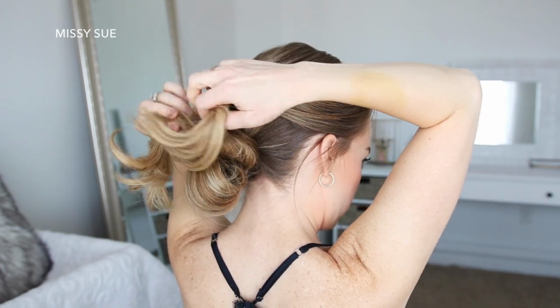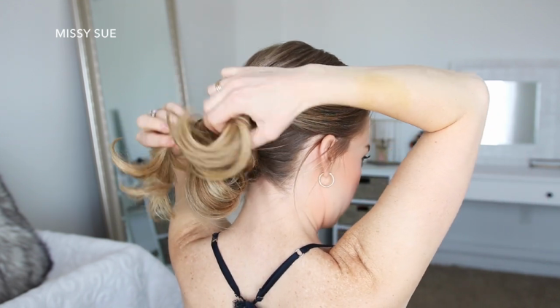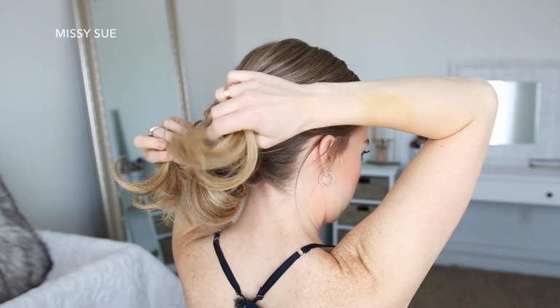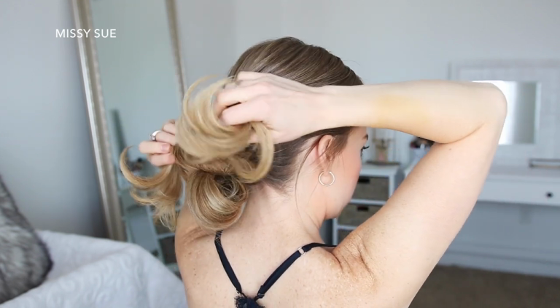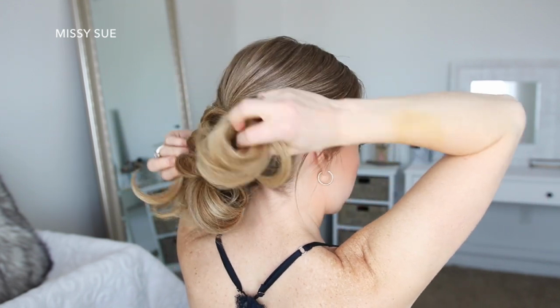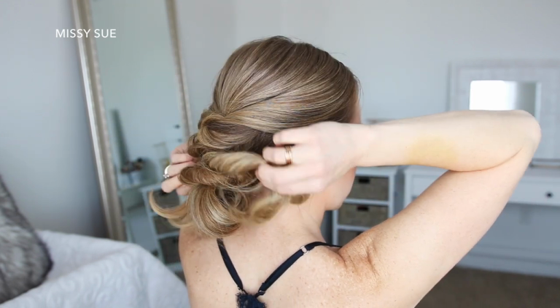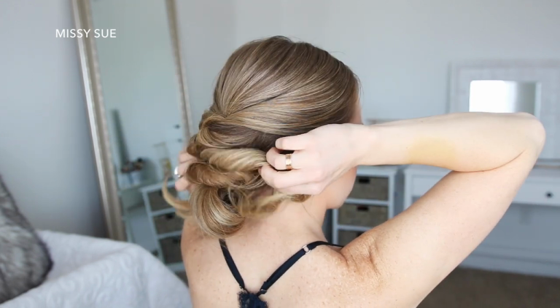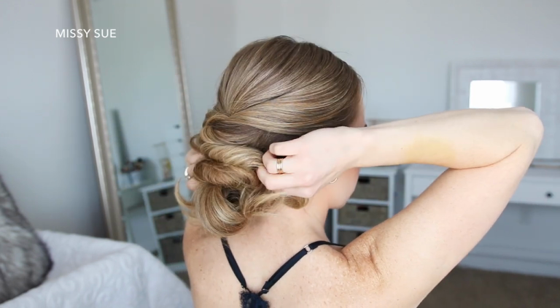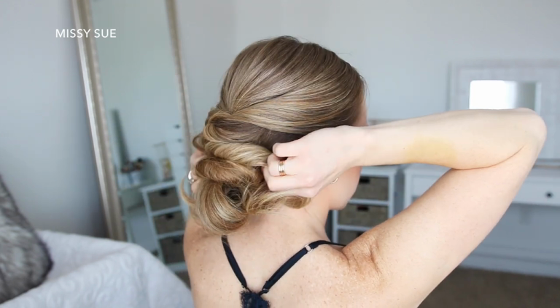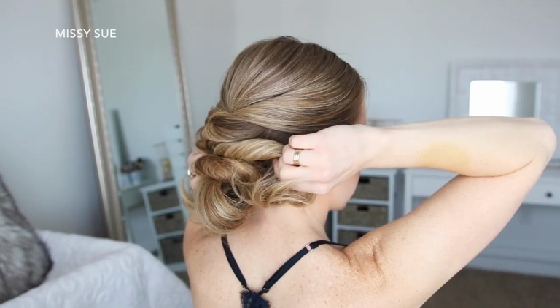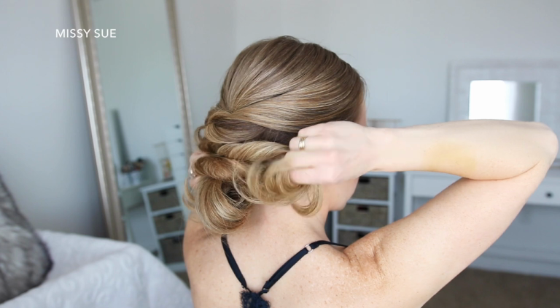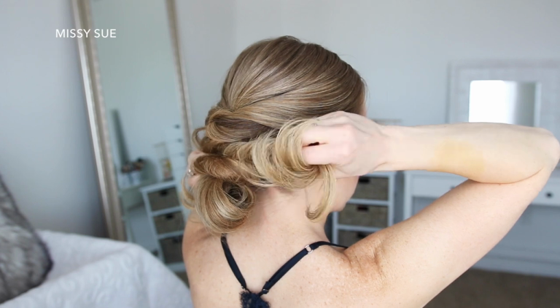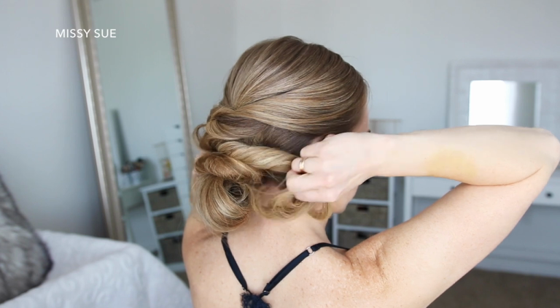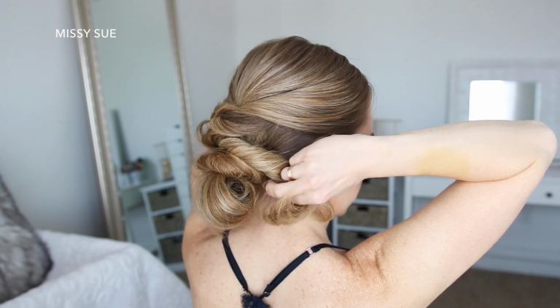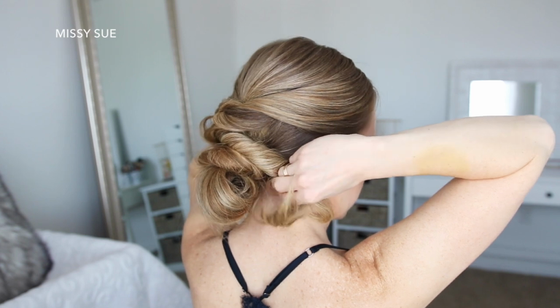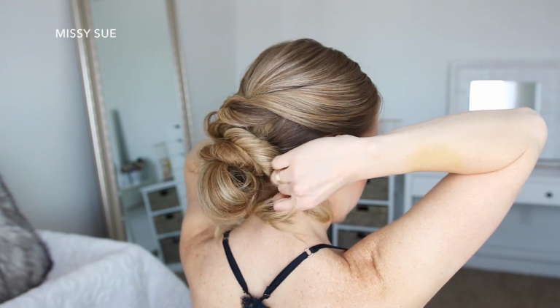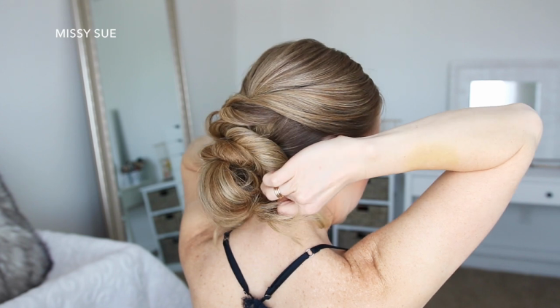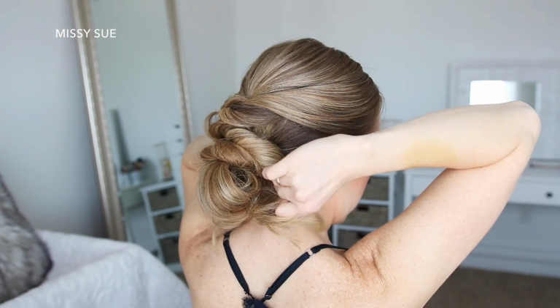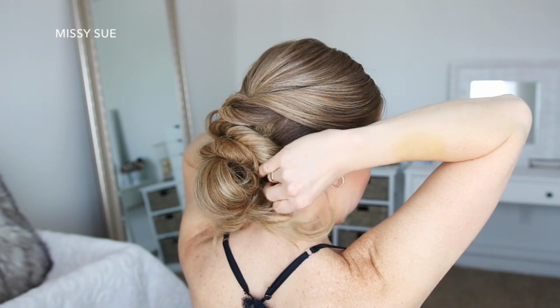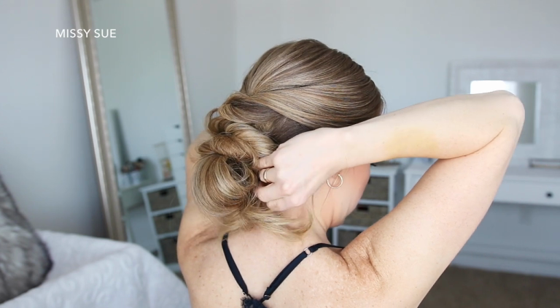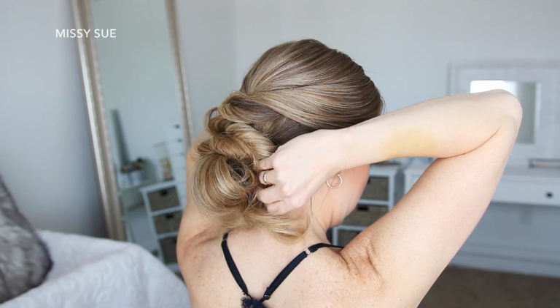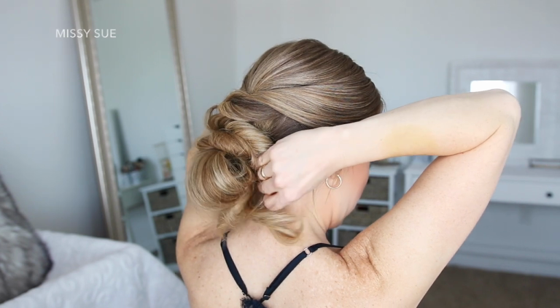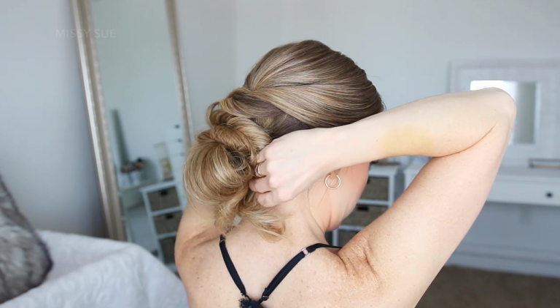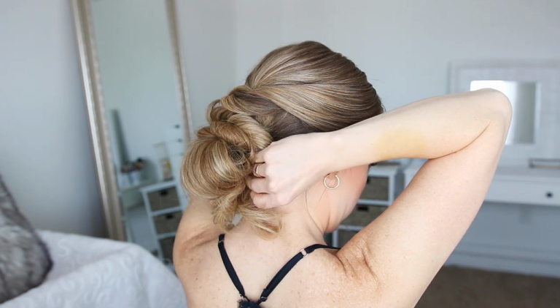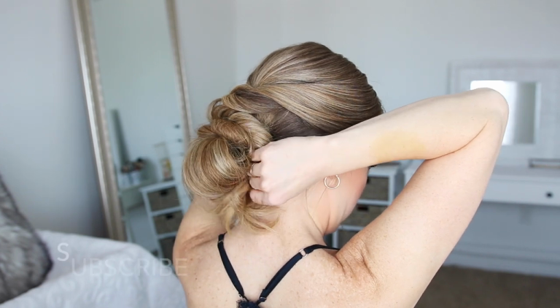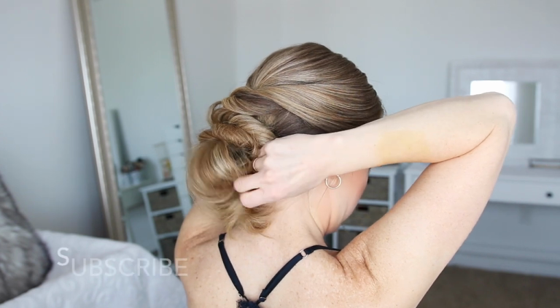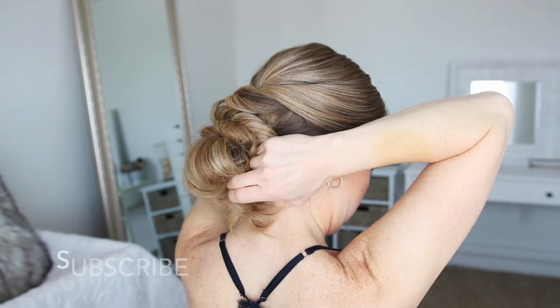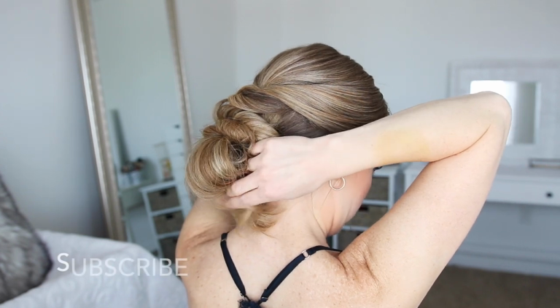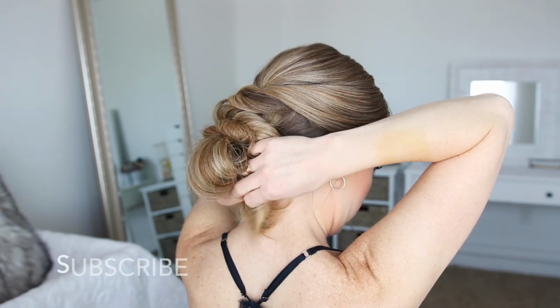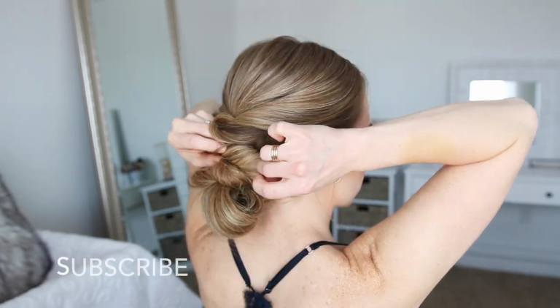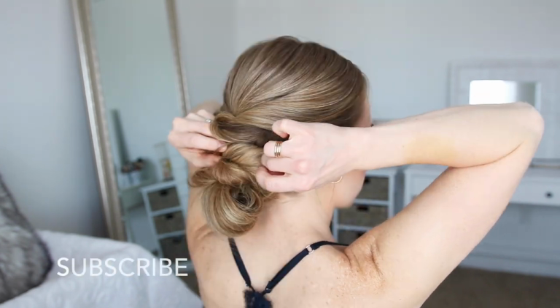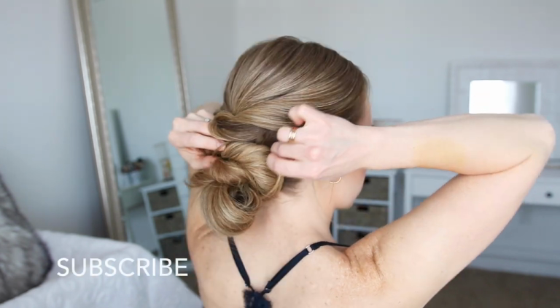Then I'm going to bring the sections over the top of the bun, wrapping them around the bun, and then pin down the twists with bobby pins.